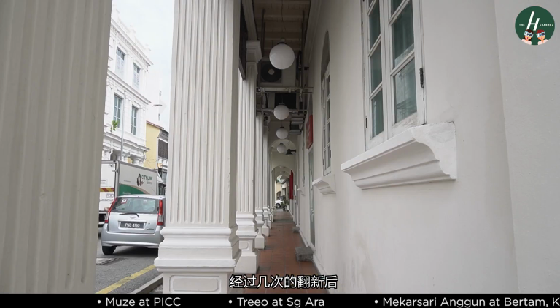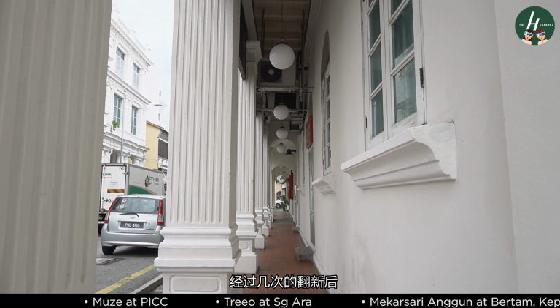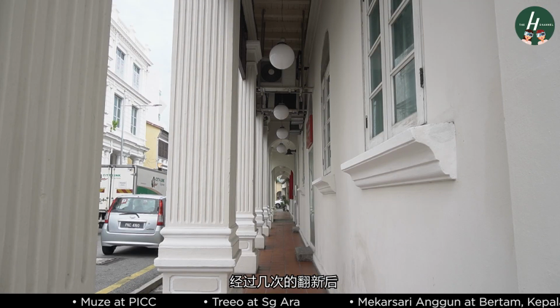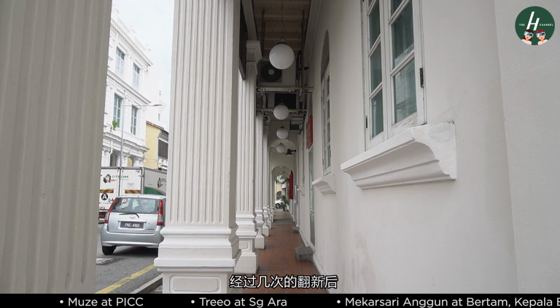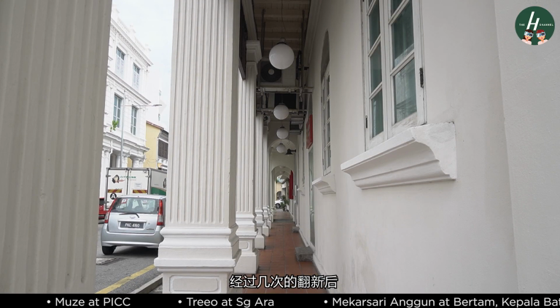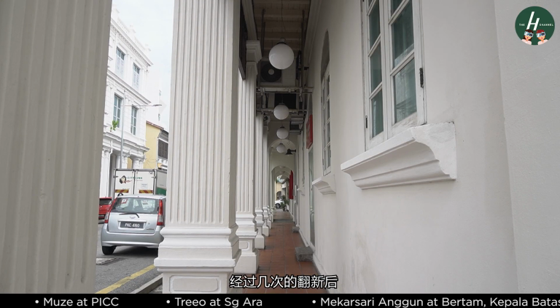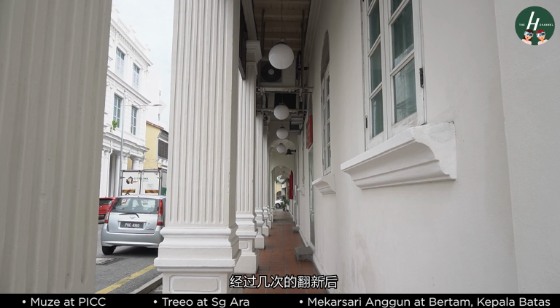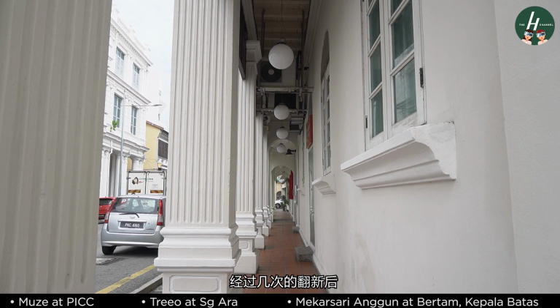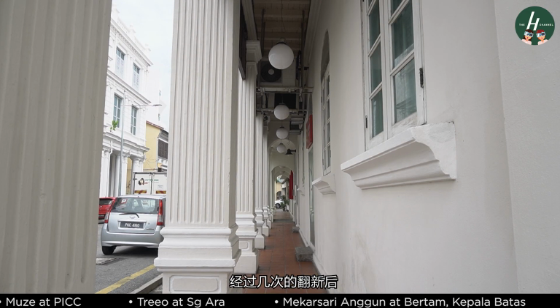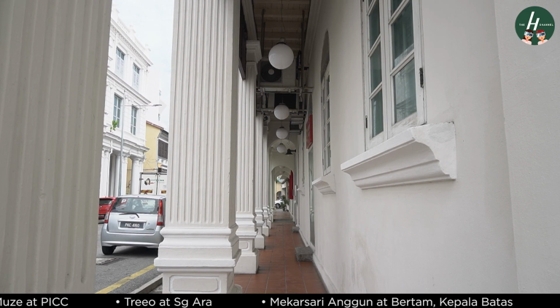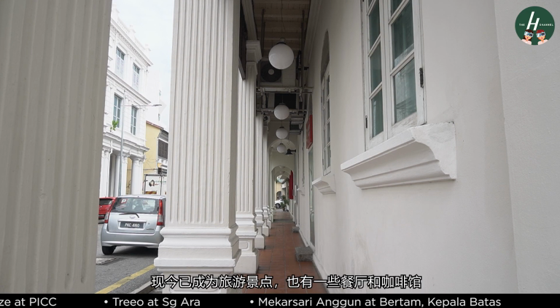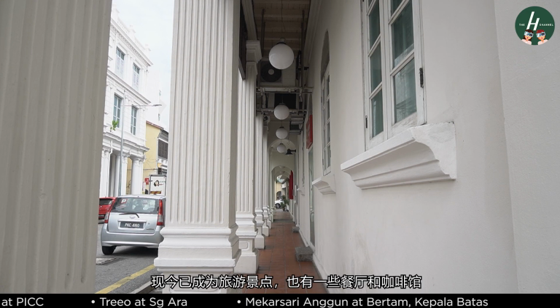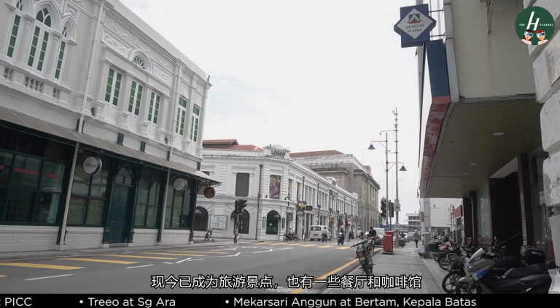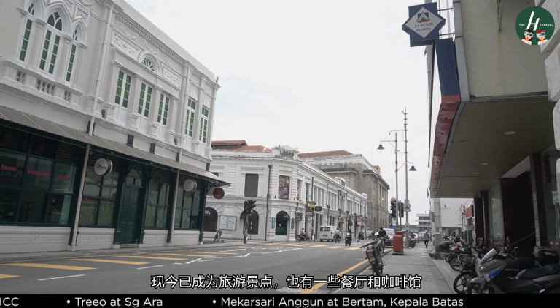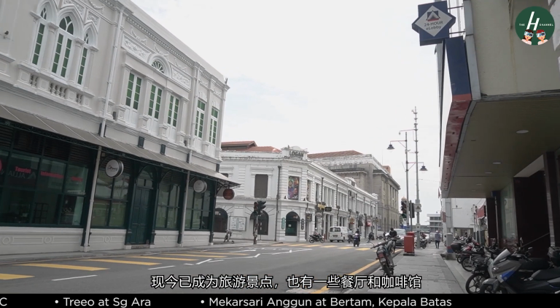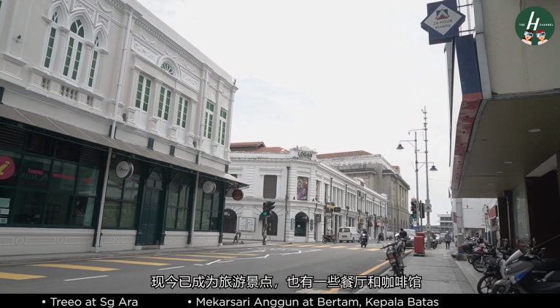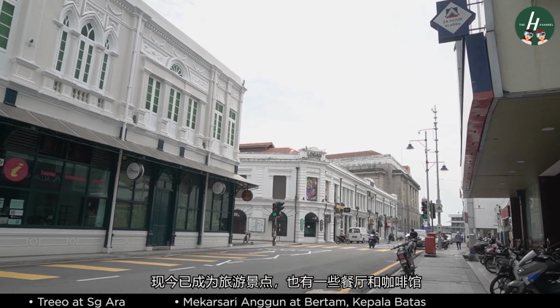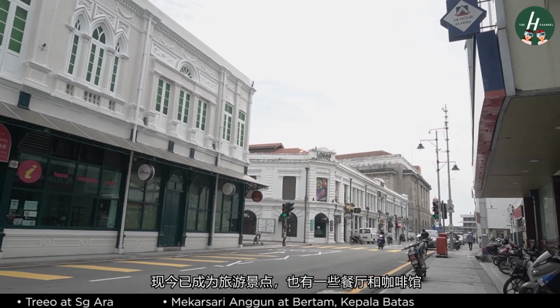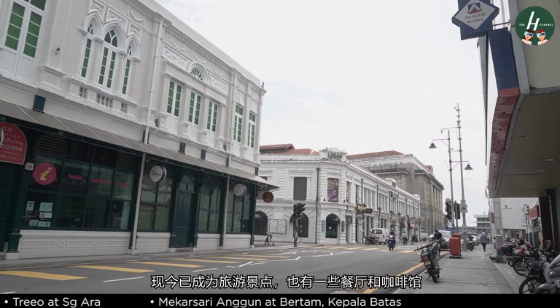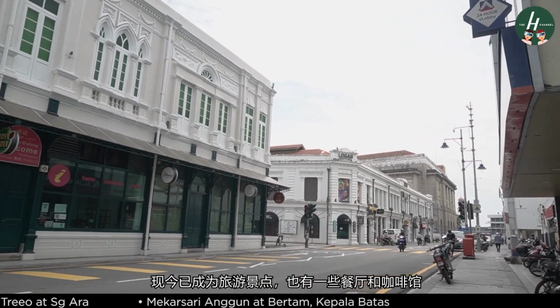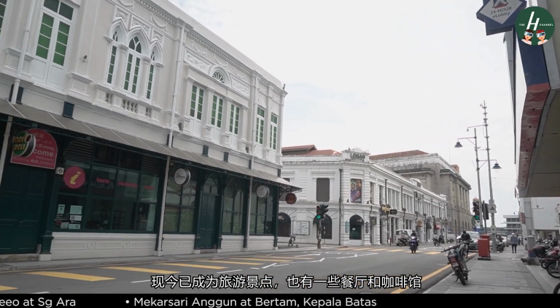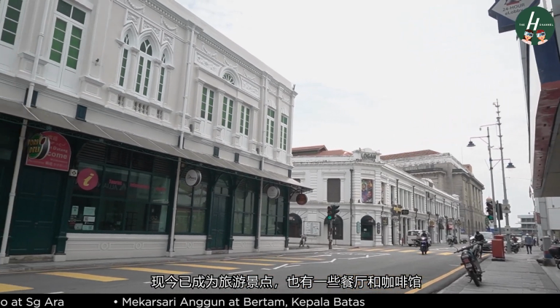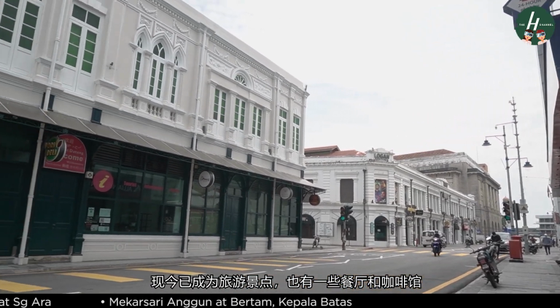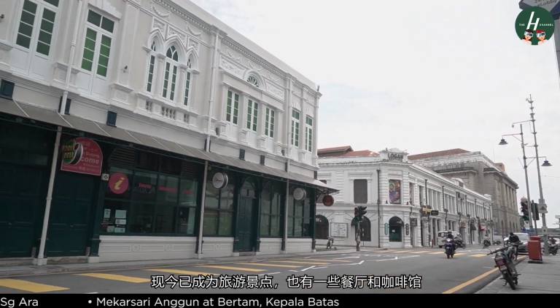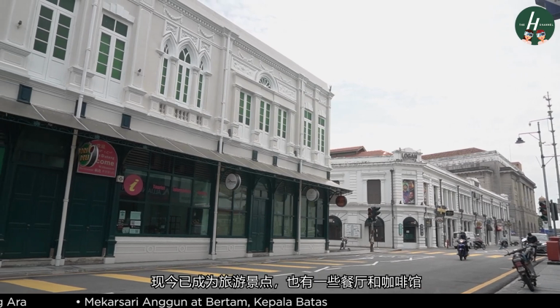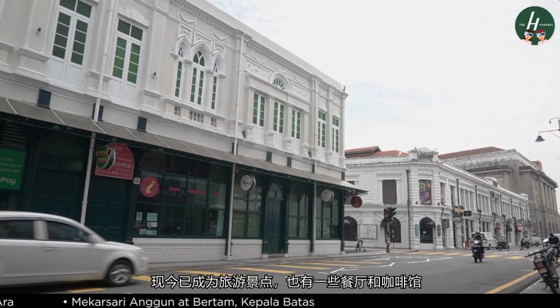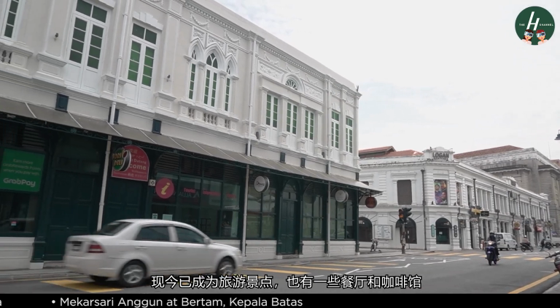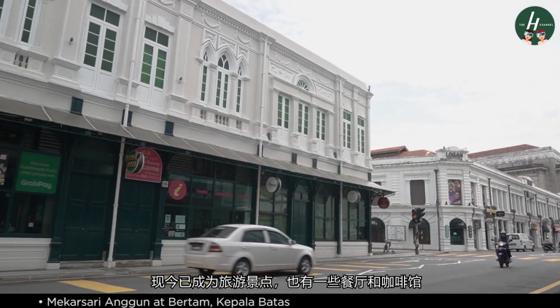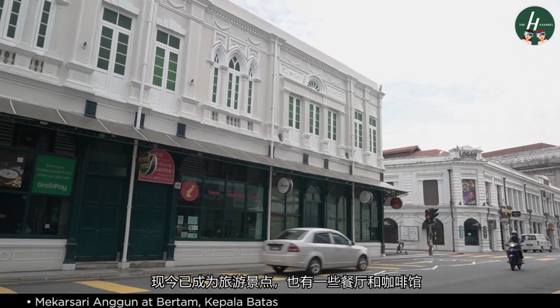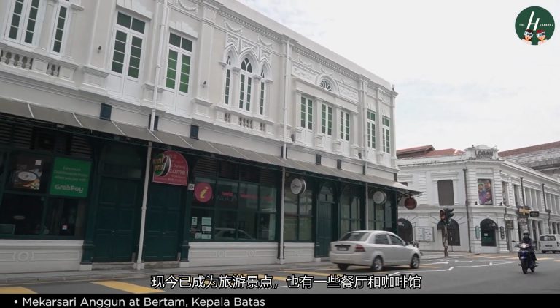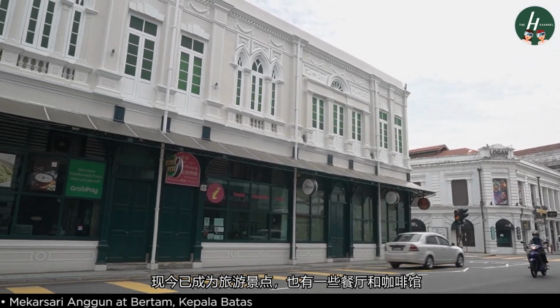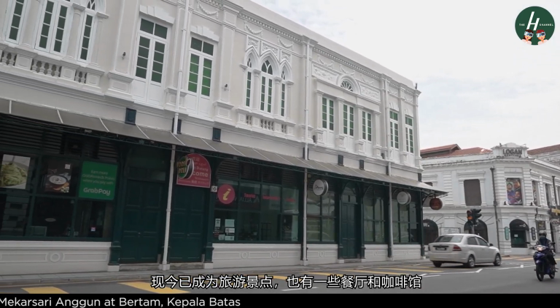After several refurbishments, today it houses a tourist information center, and a few restaurants as well as cafes.